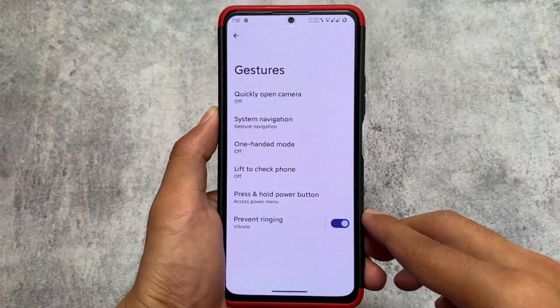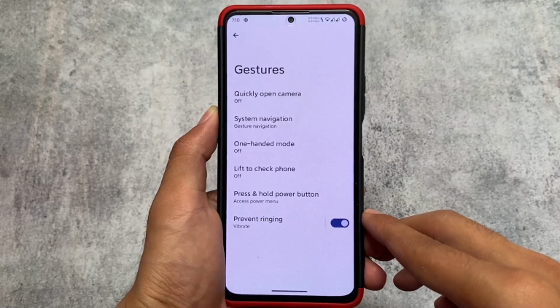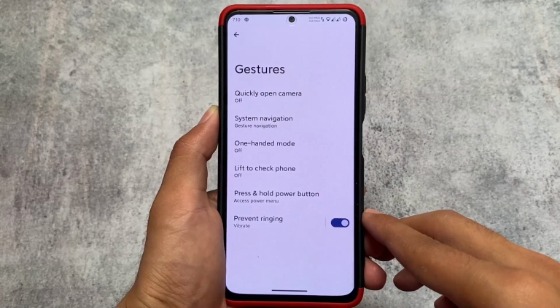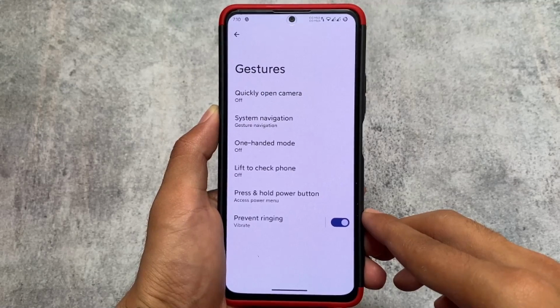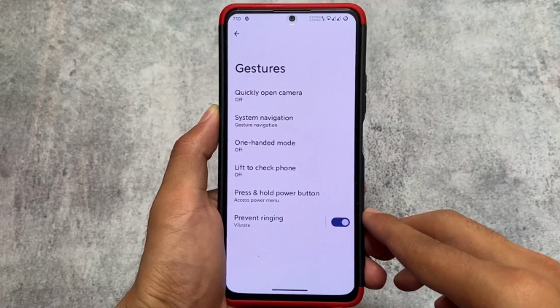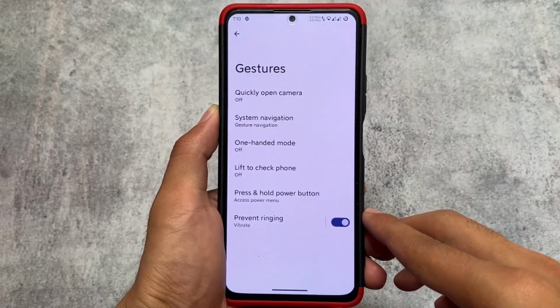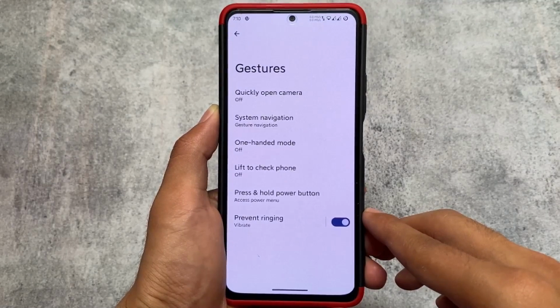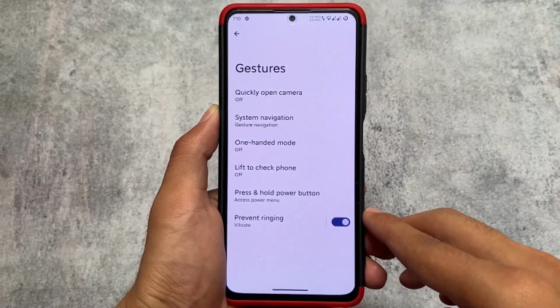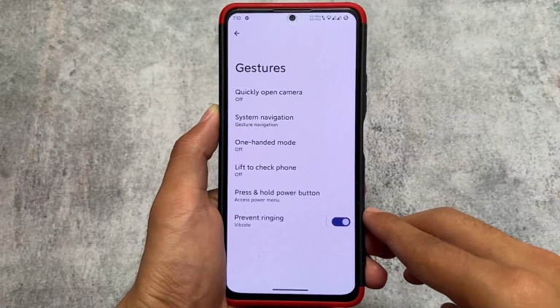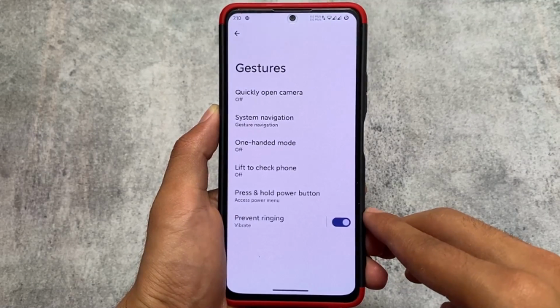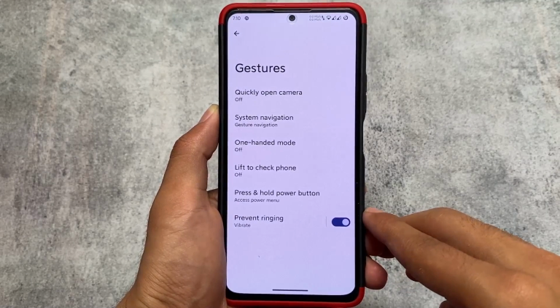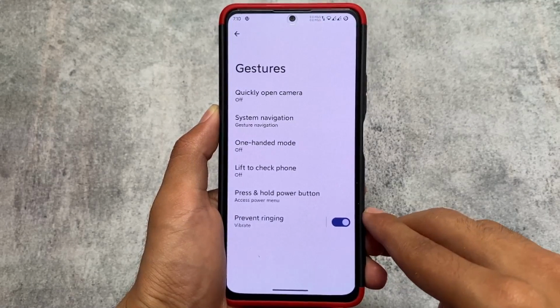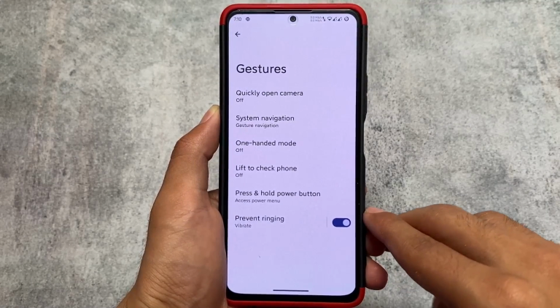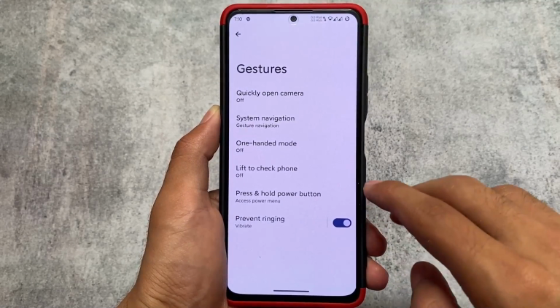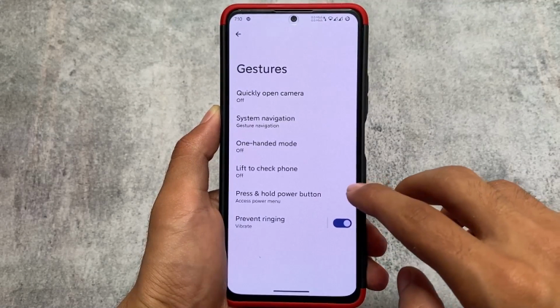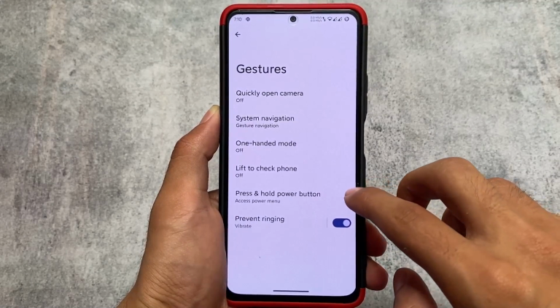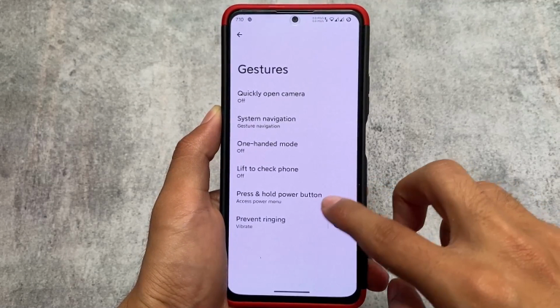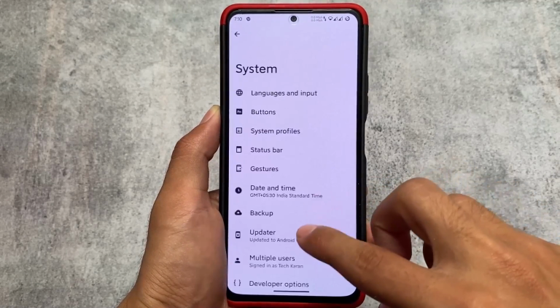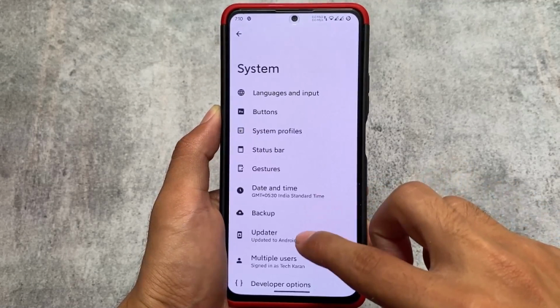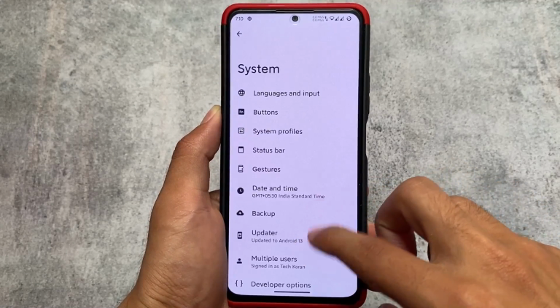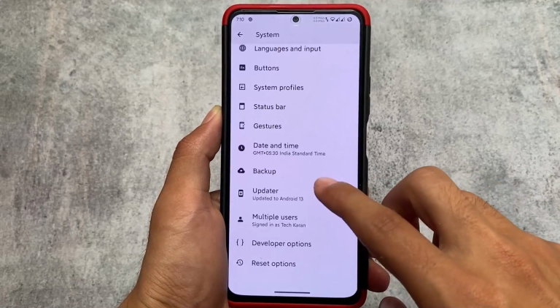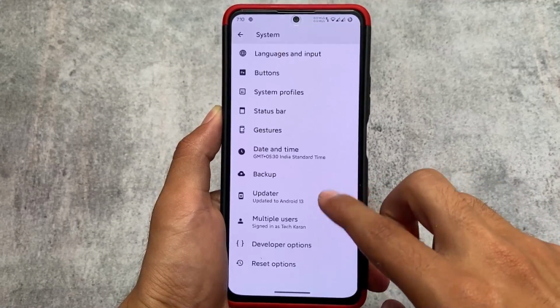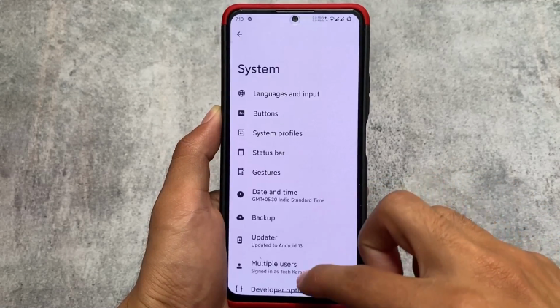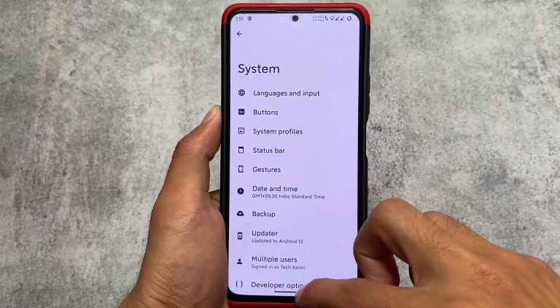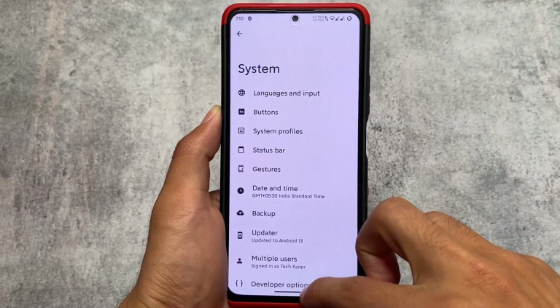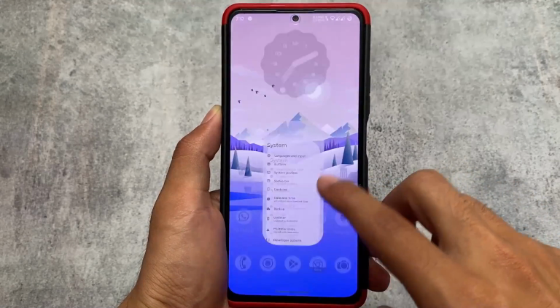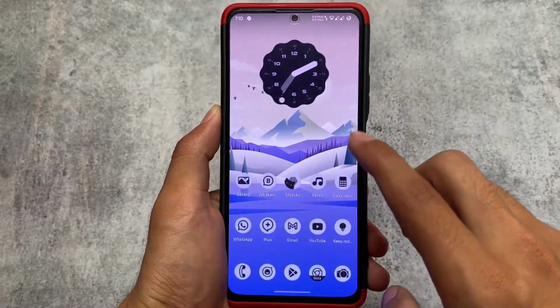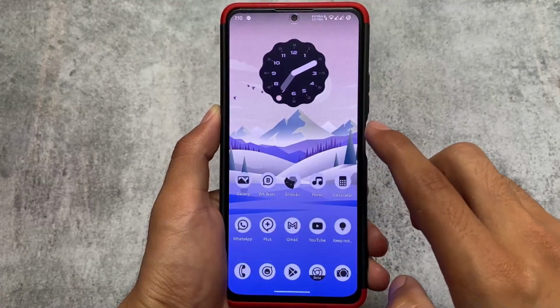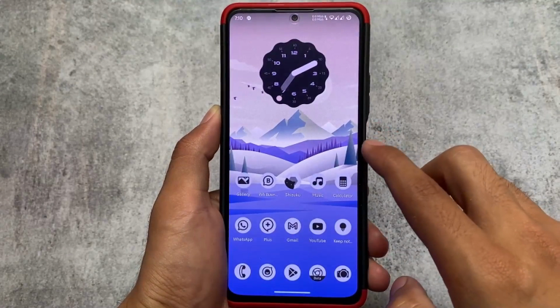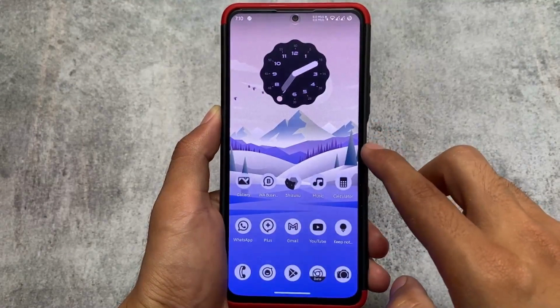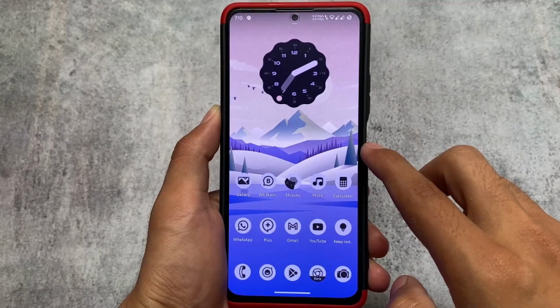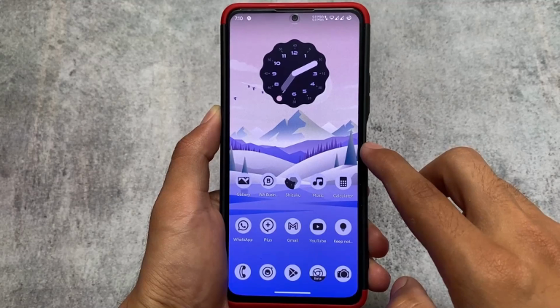One thing which is missing is swipe-to-screenshot — unfortunately it's not there. But other than that it's amazing. The link is available in the description, make sure to give it a try. Thanks for watching, goodbye.